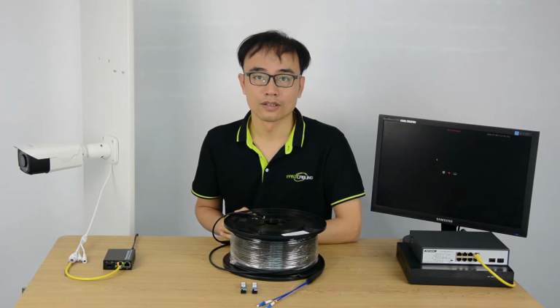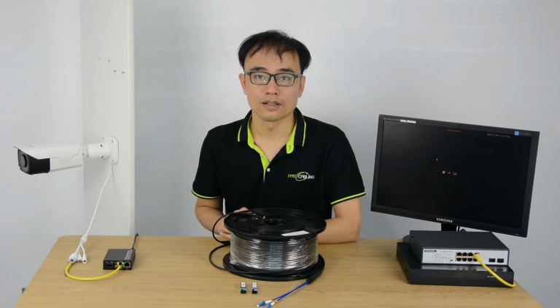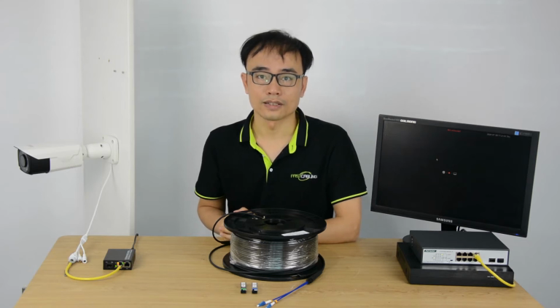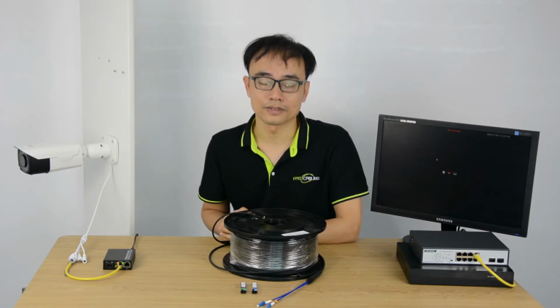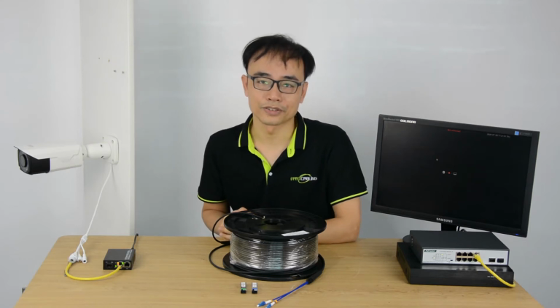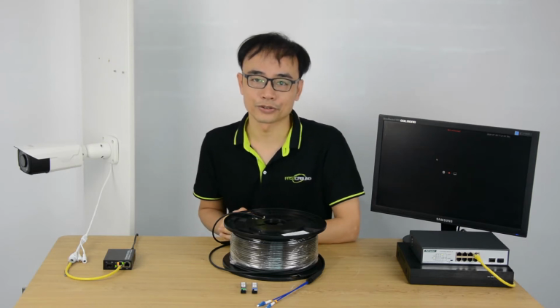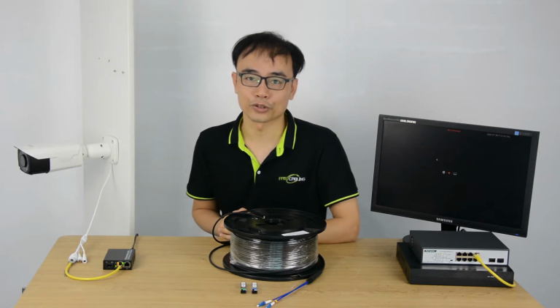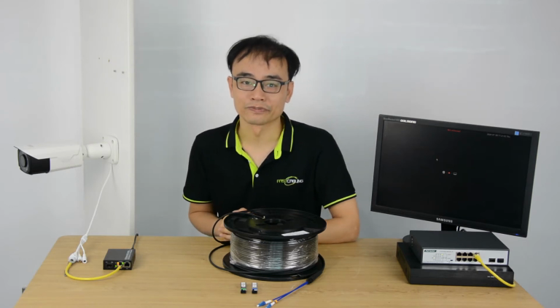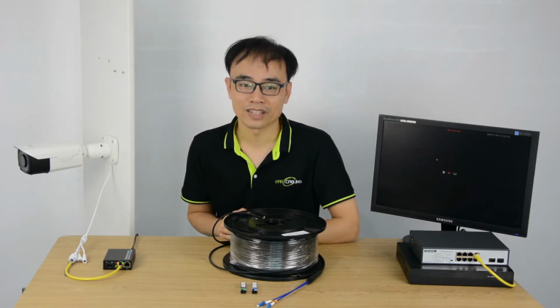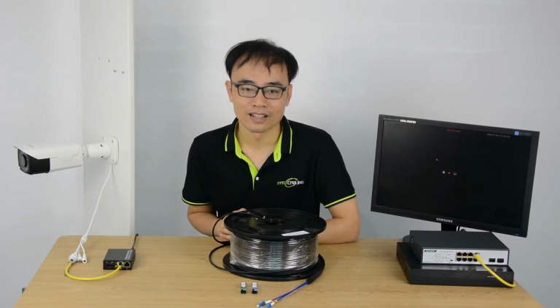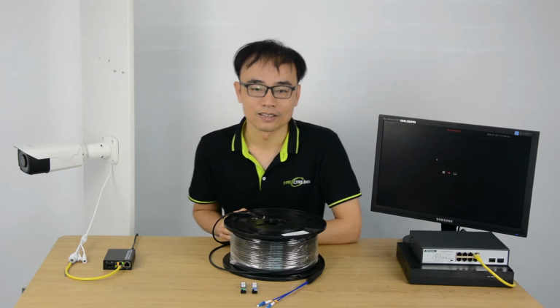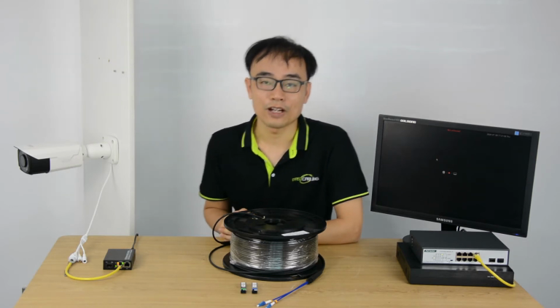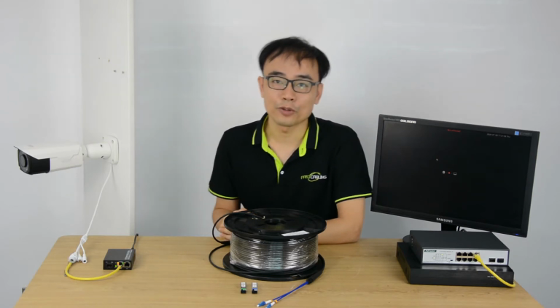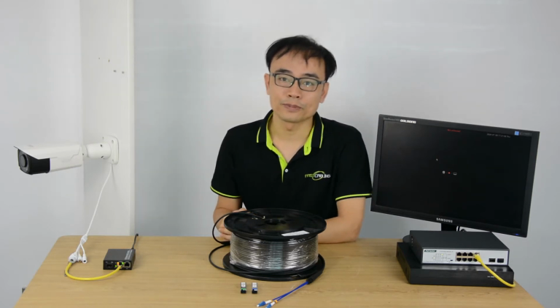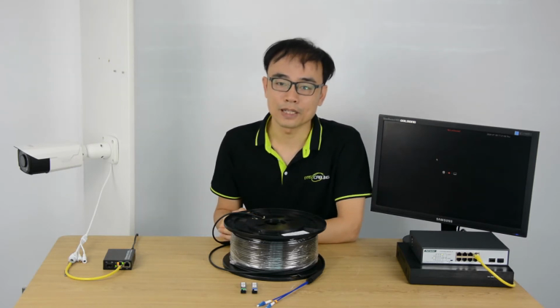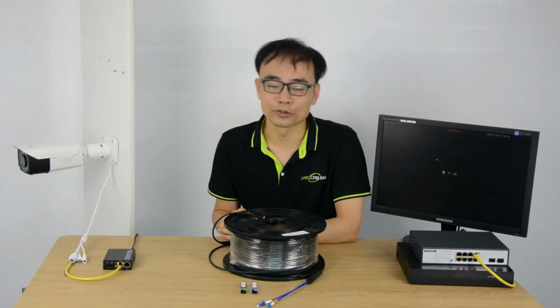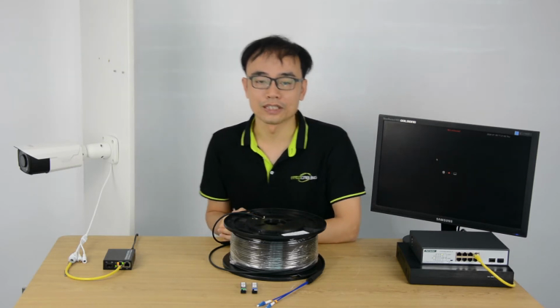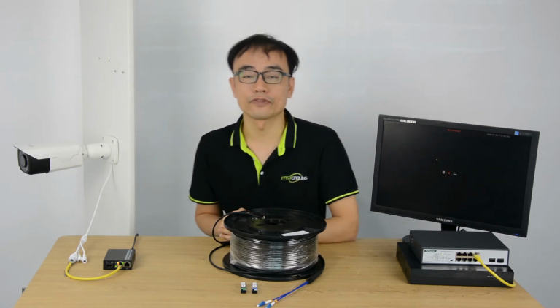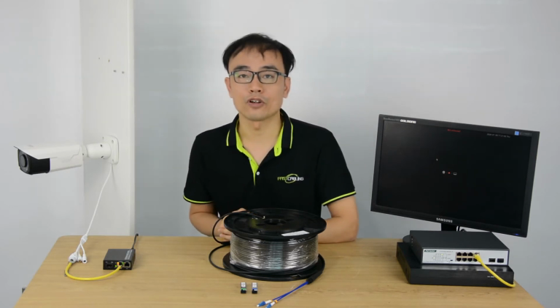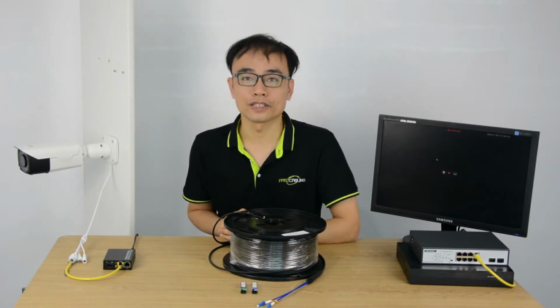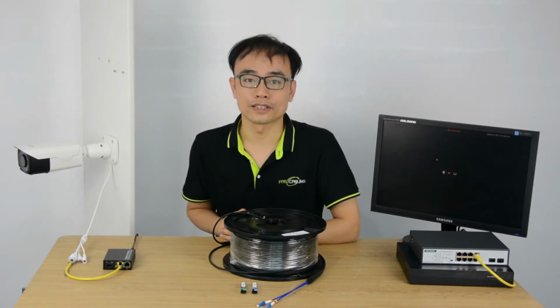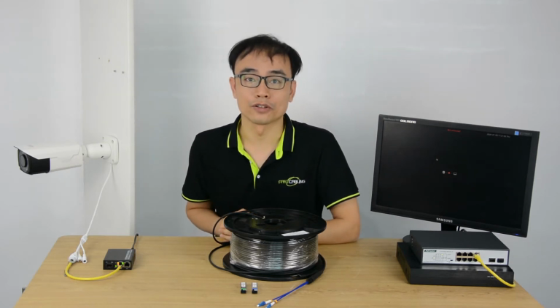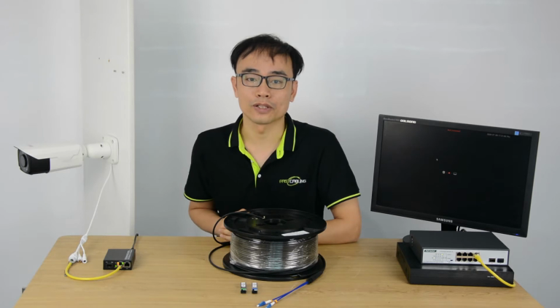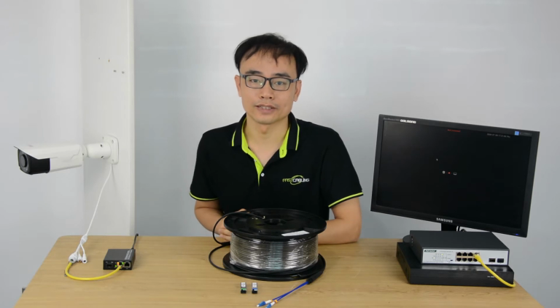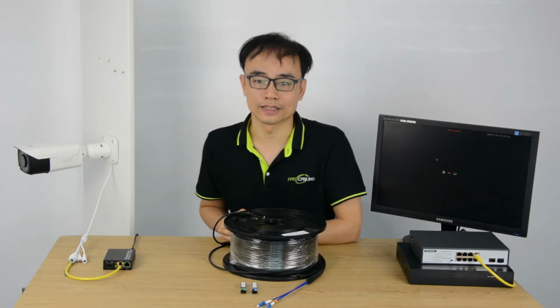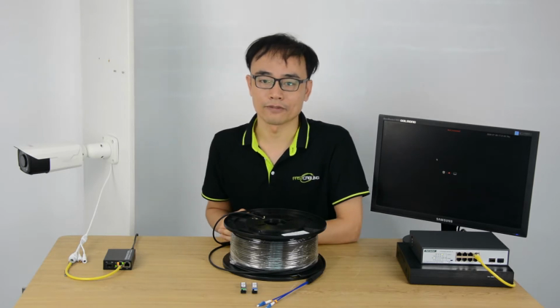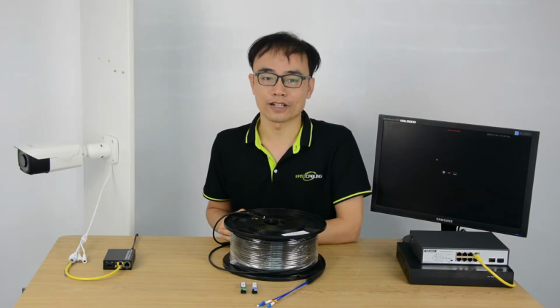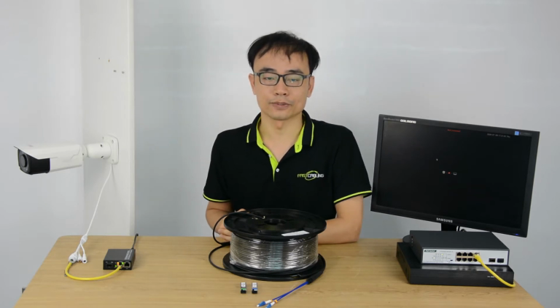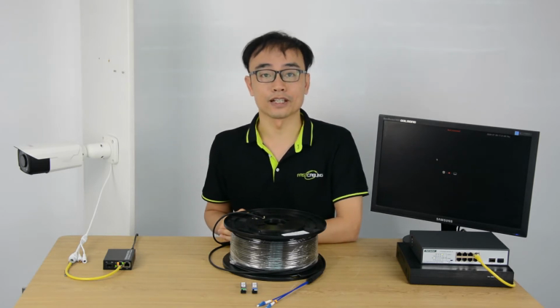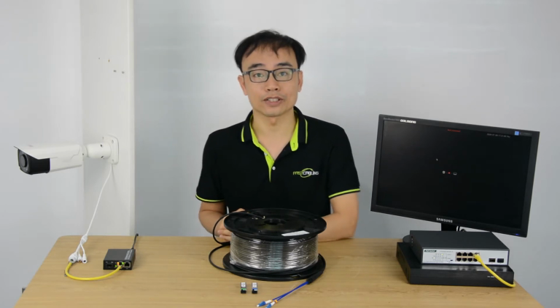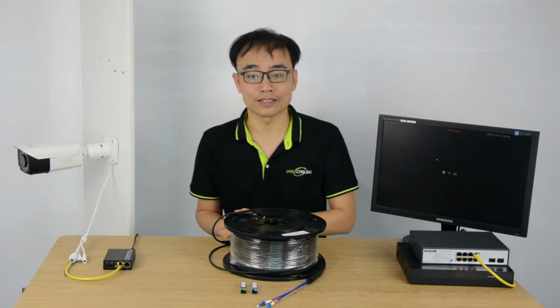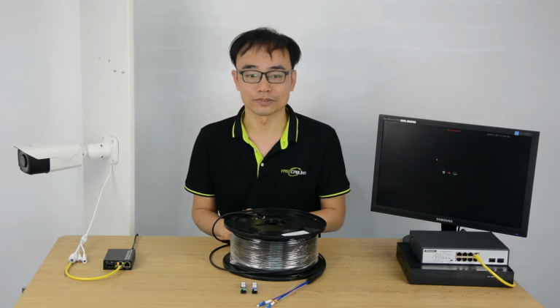Hi there, this is Joe. The fiber optic cable delivers long distance, low latency and fast speed network connection.